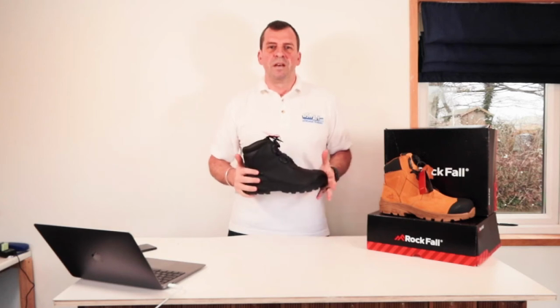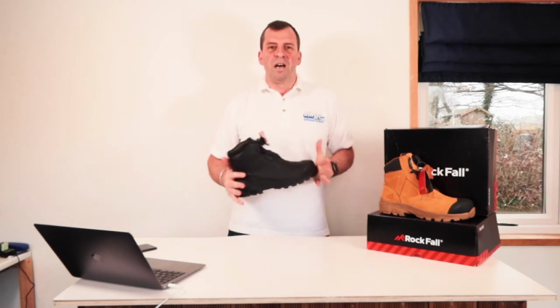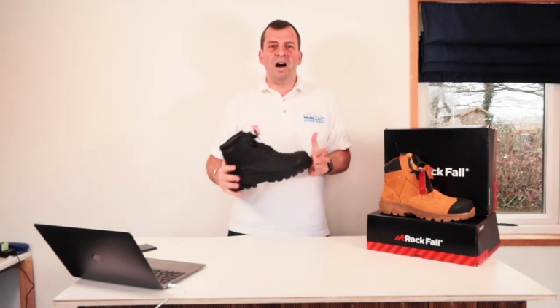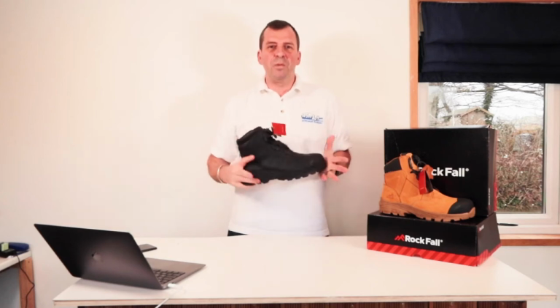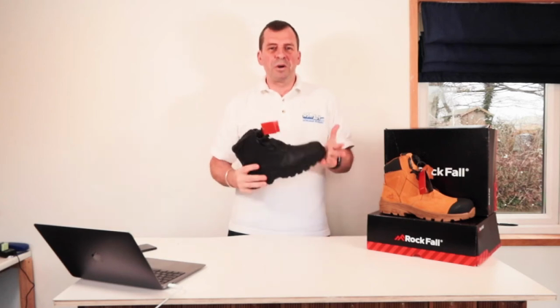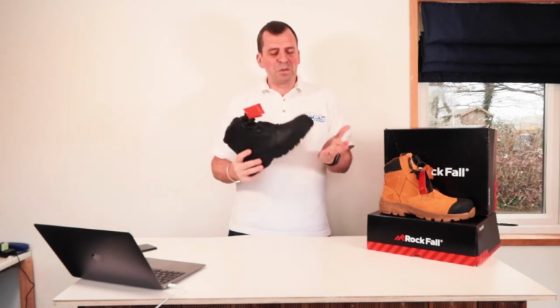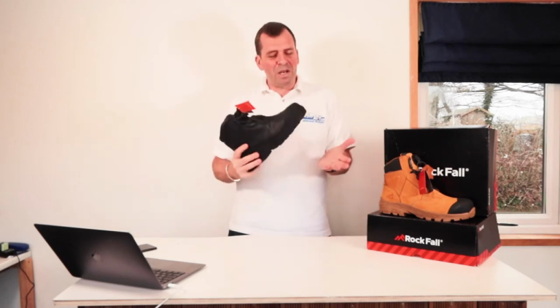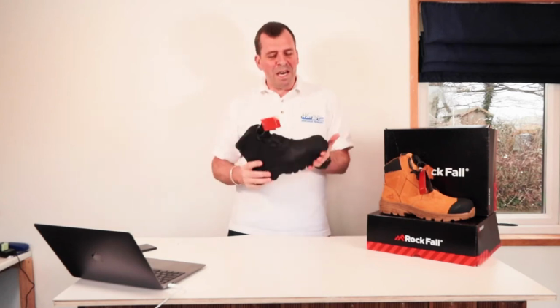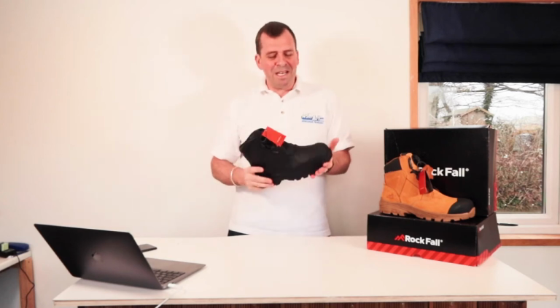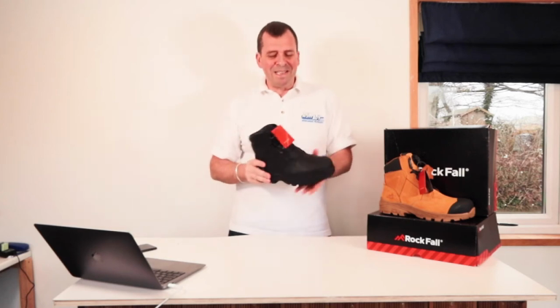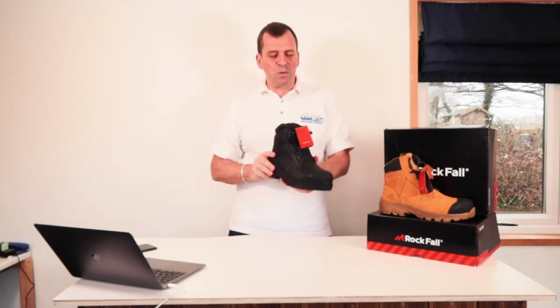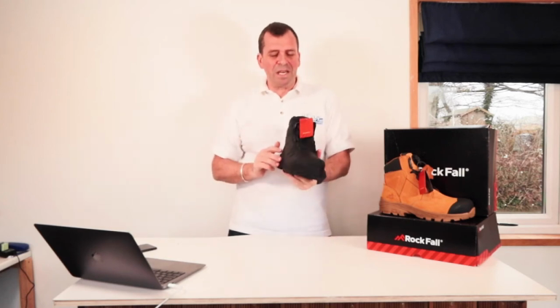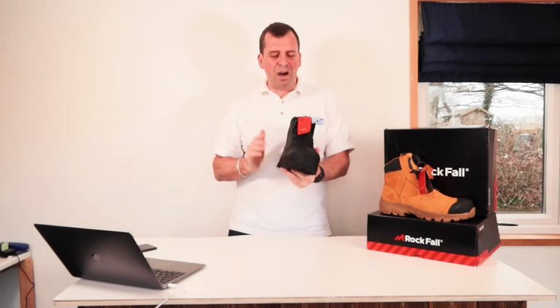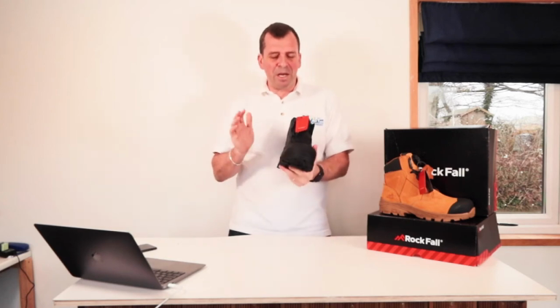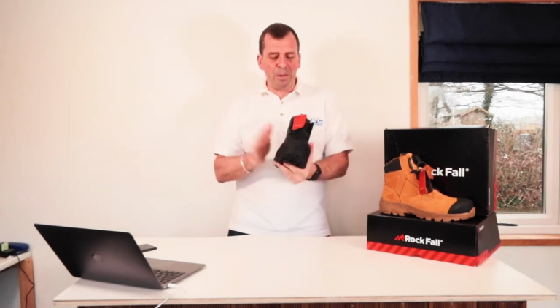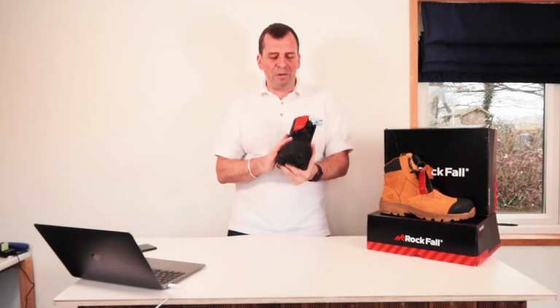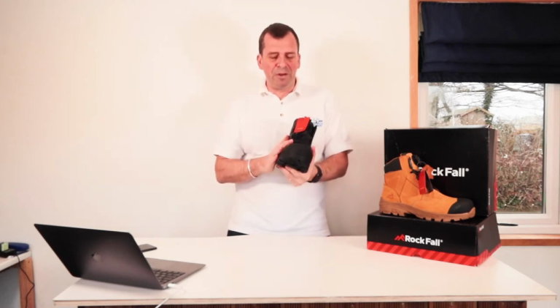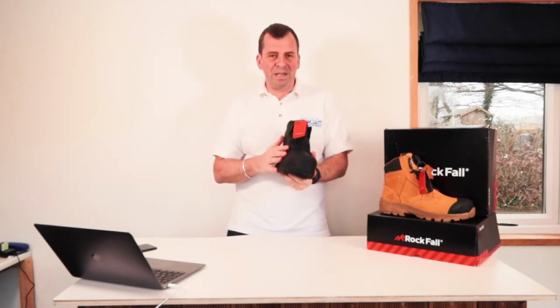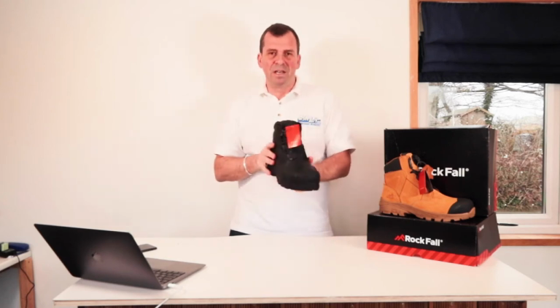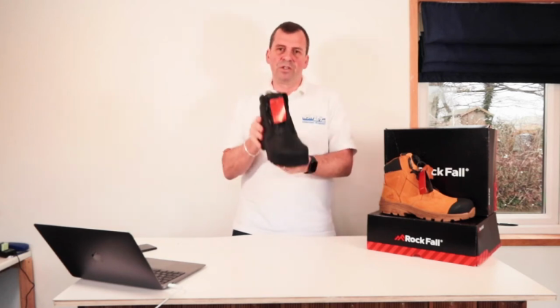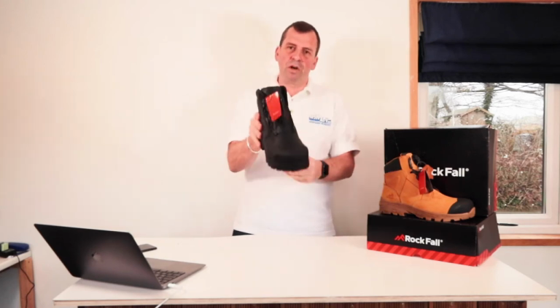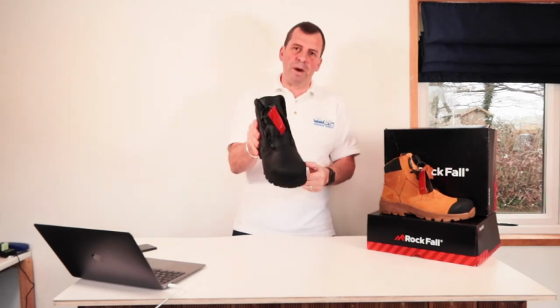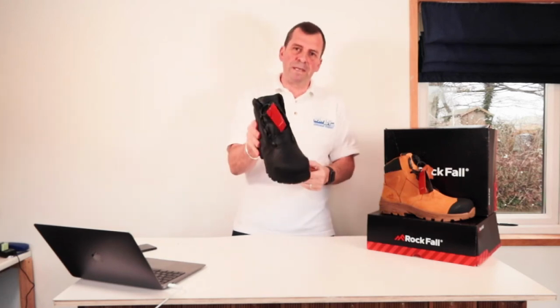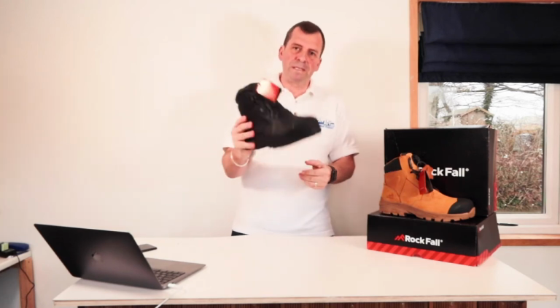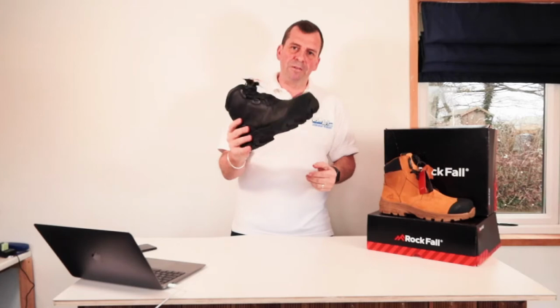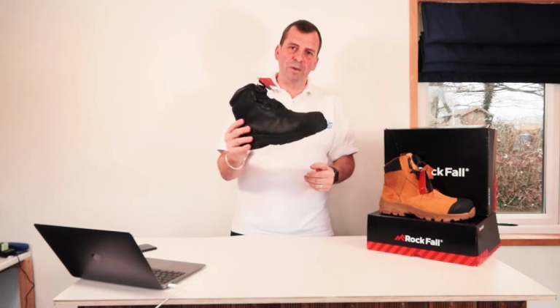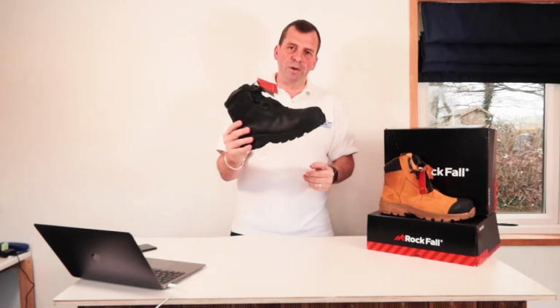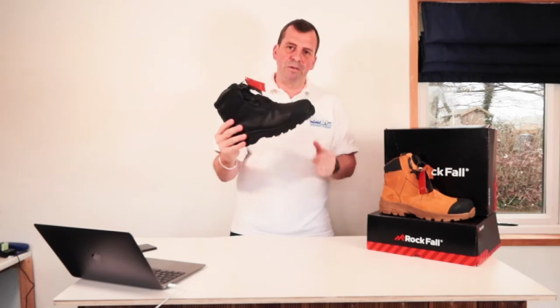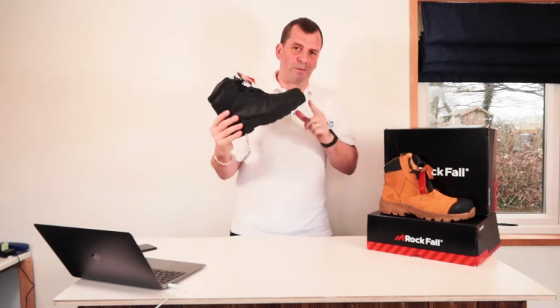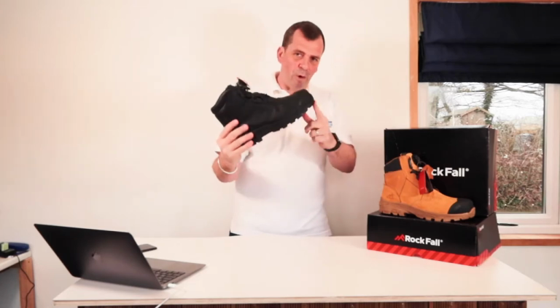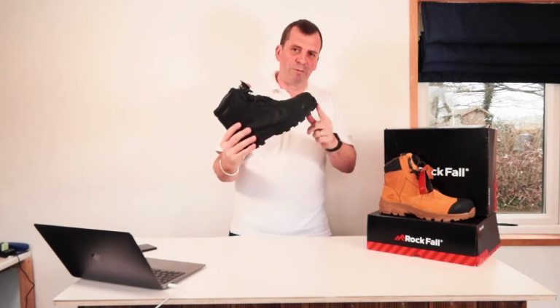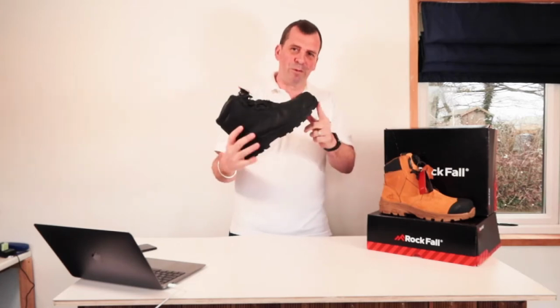Hi, welcome to Ask AD. This week I'm going to be reviewing the Dolomite safety boot from Rockfall.